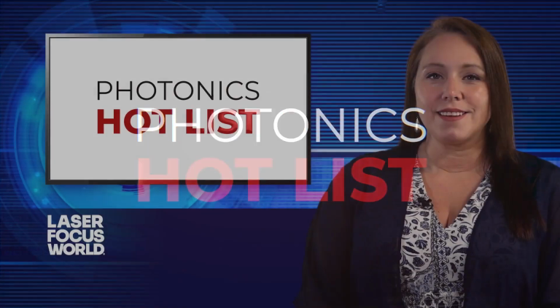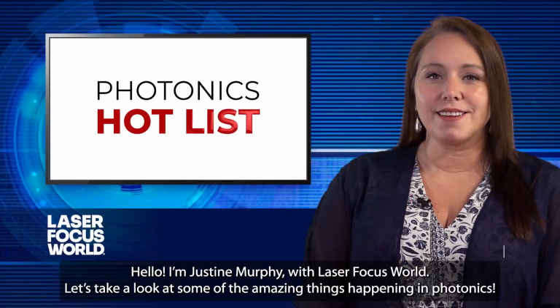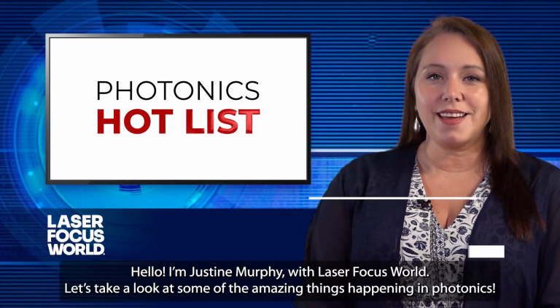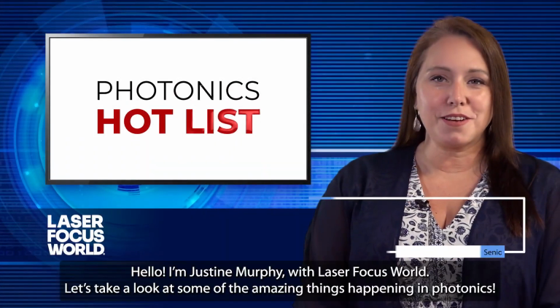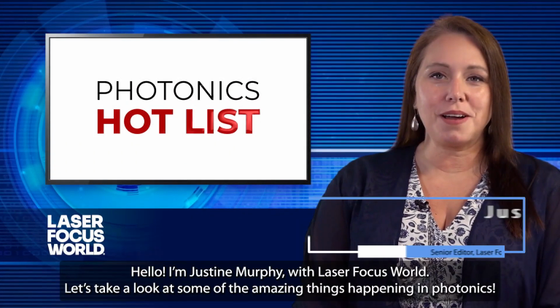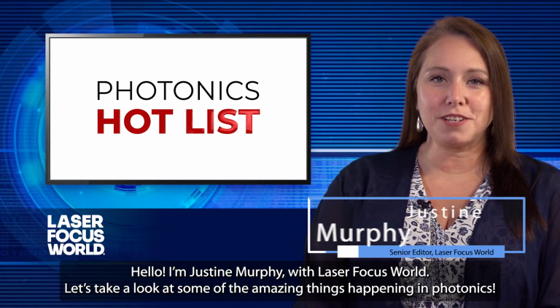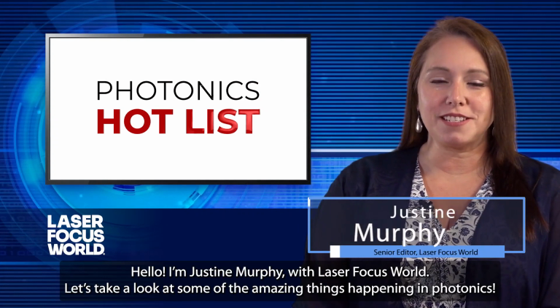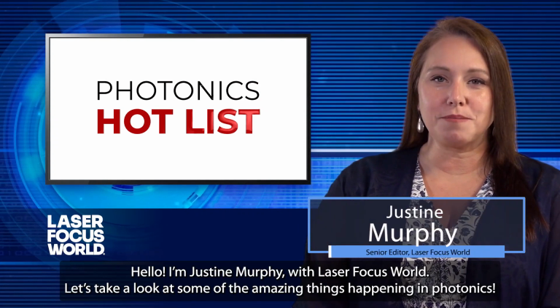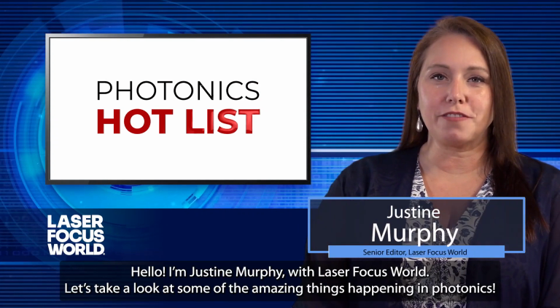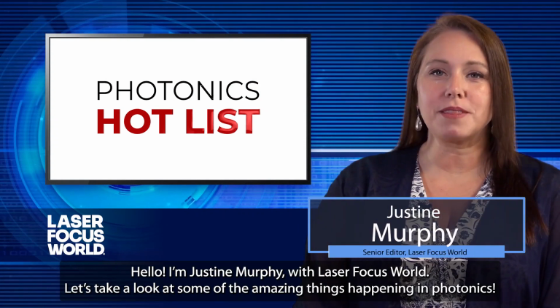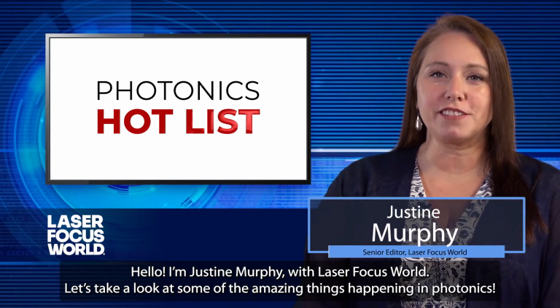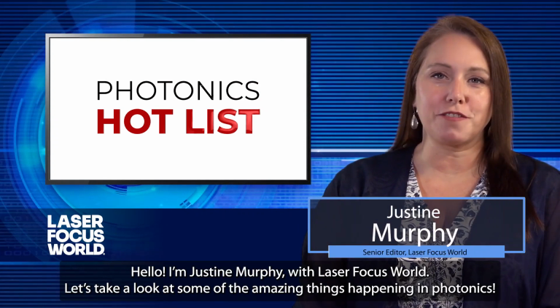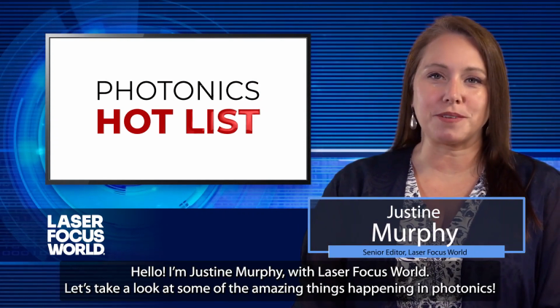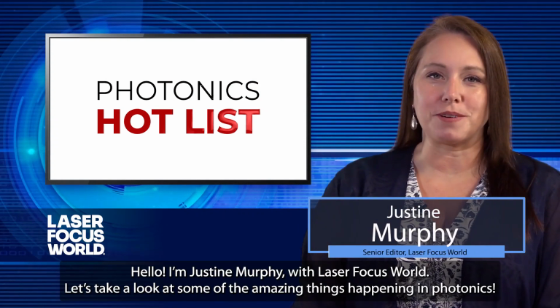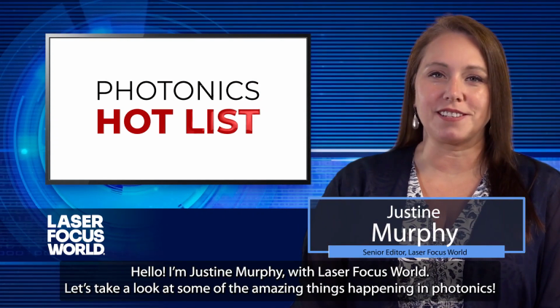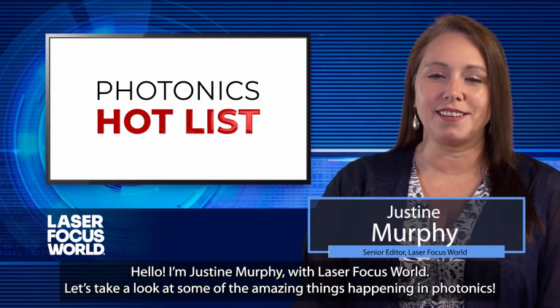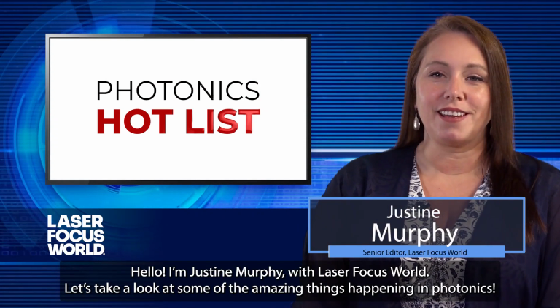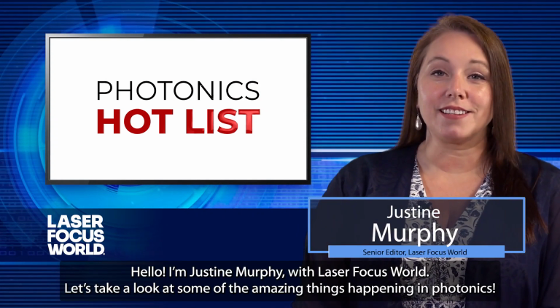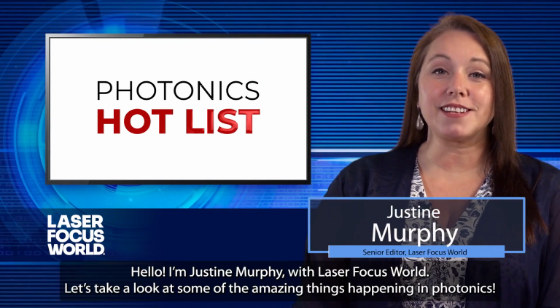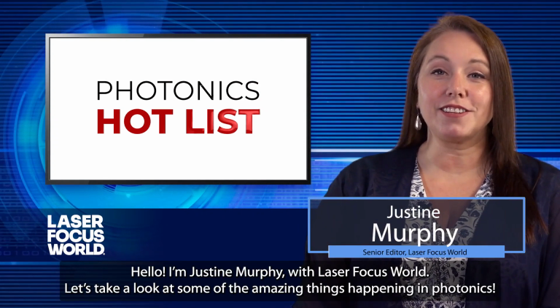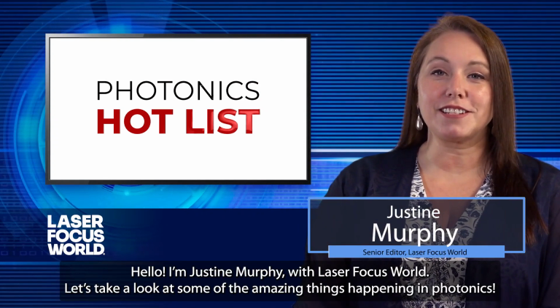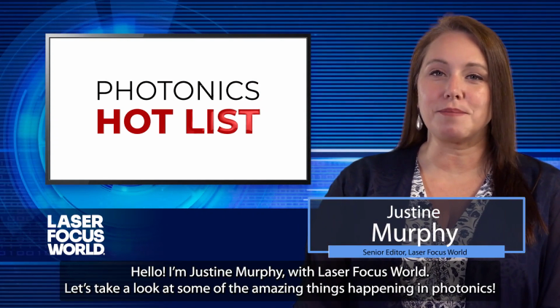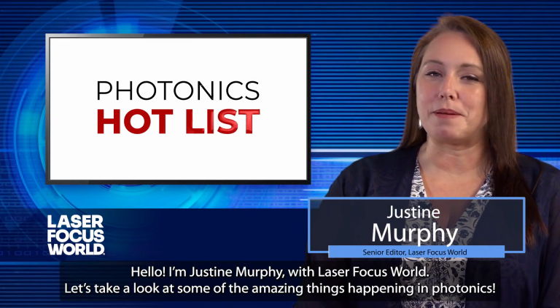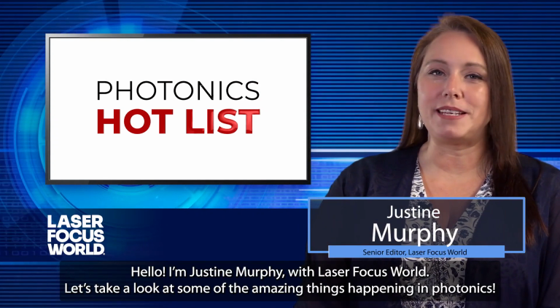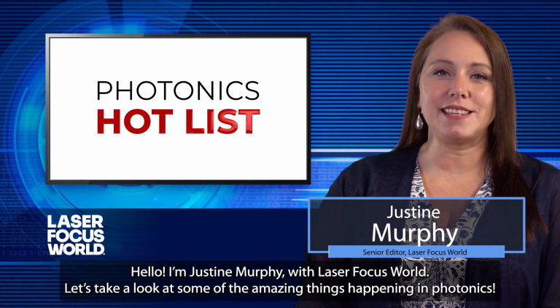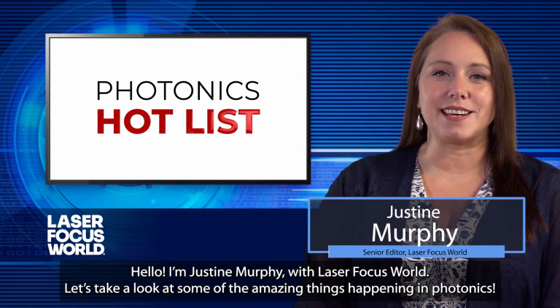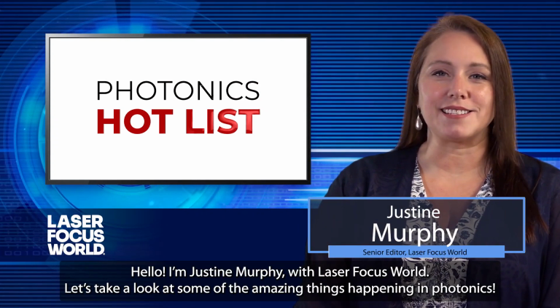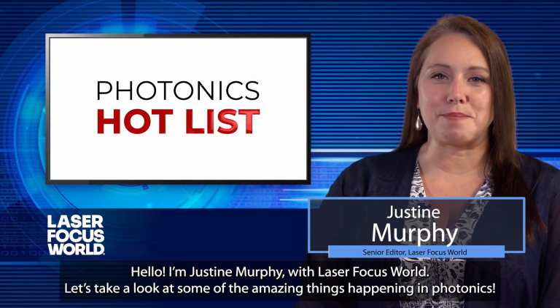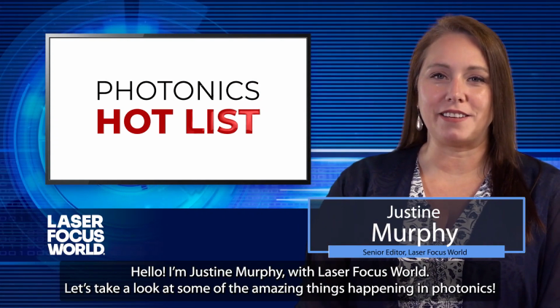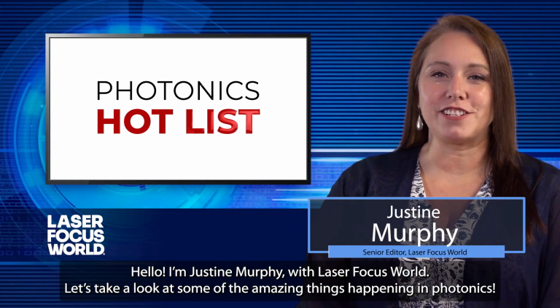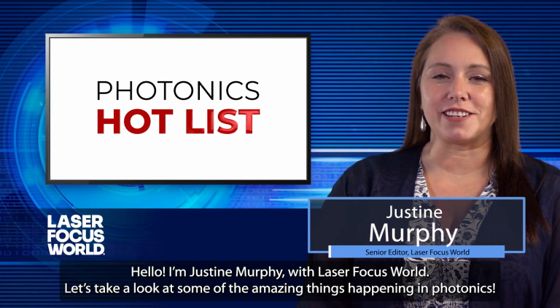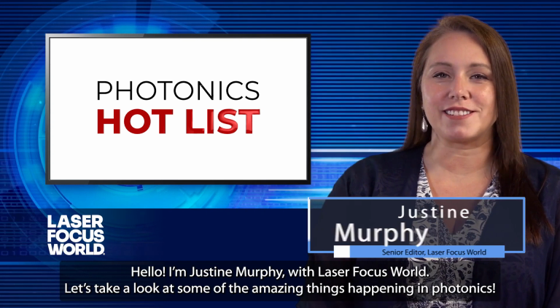Hello, I'm Justine Murphy with Laser Focus World. Let's take a look at some of the amazing things happening in Photonics.